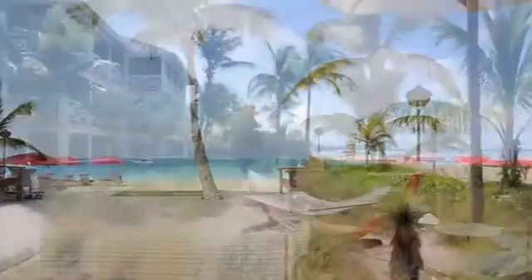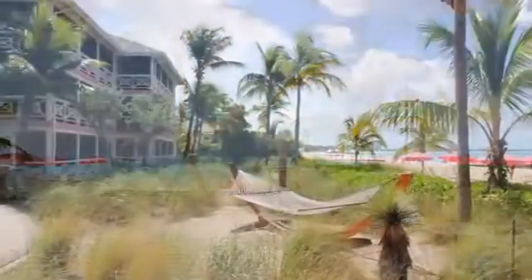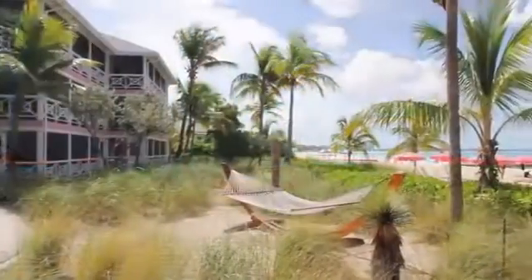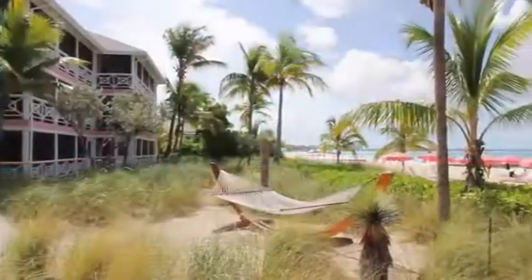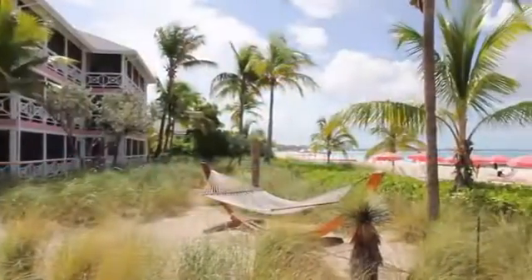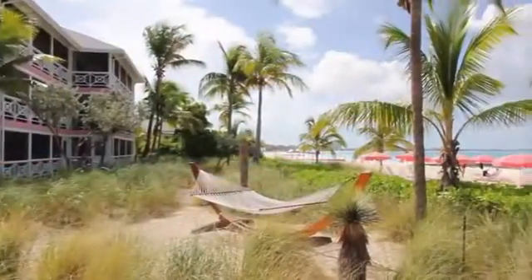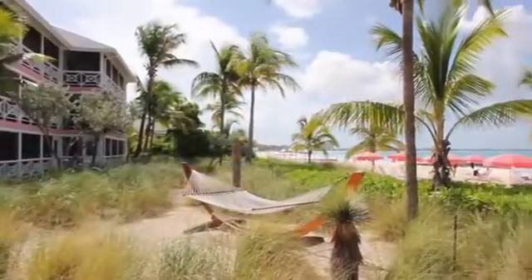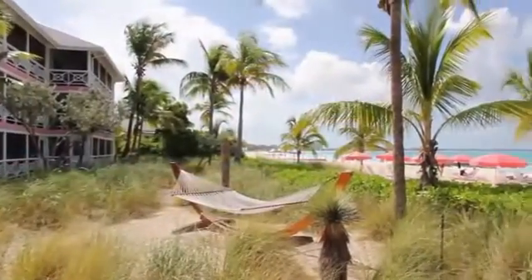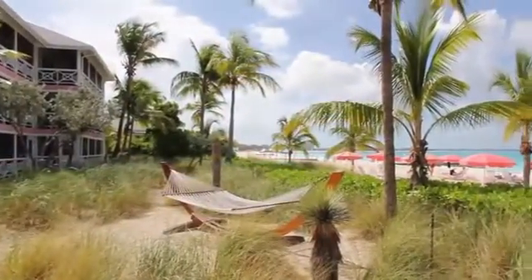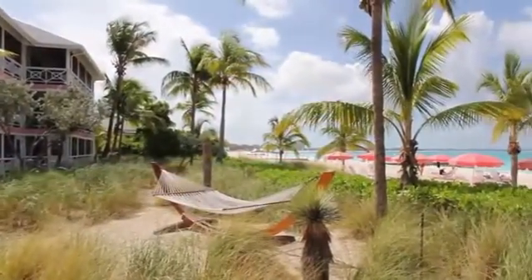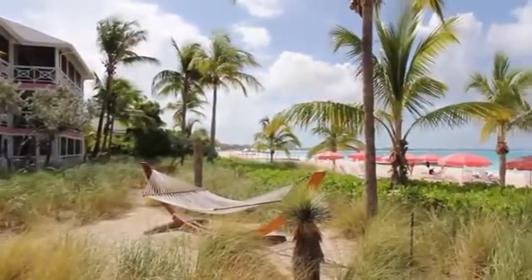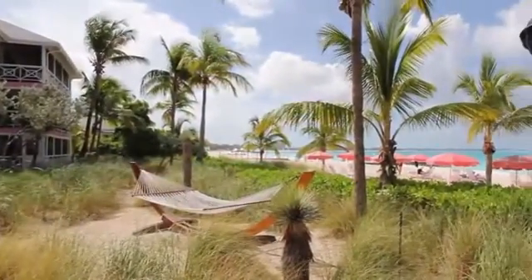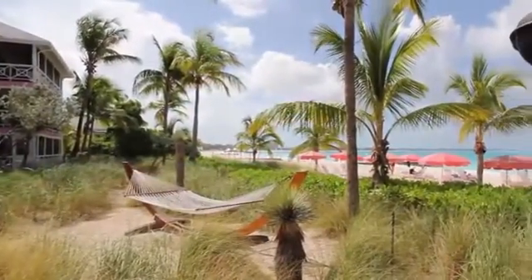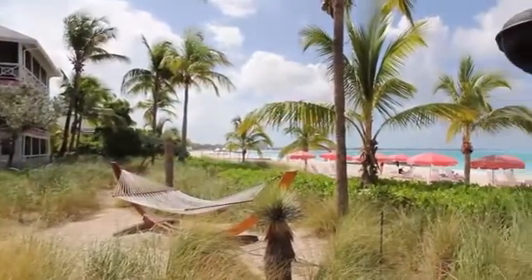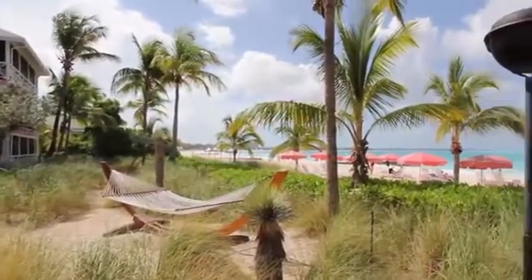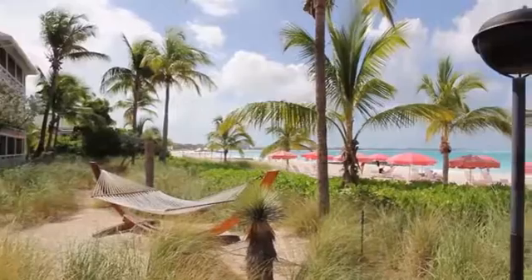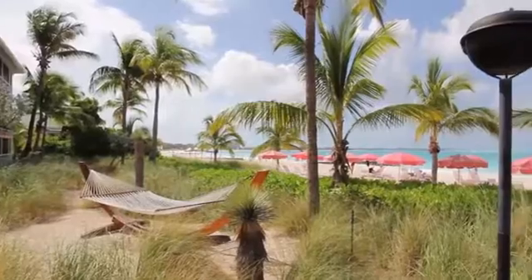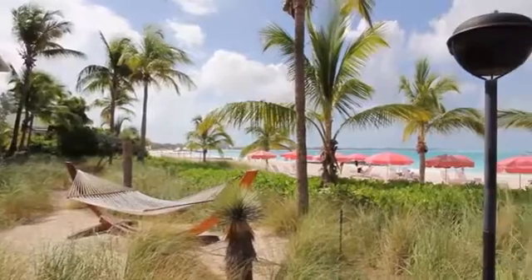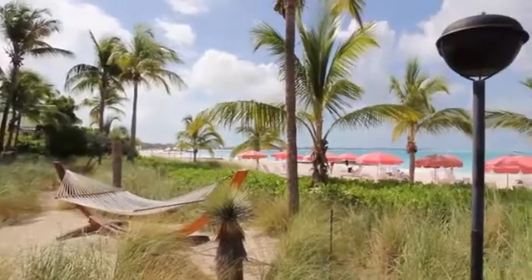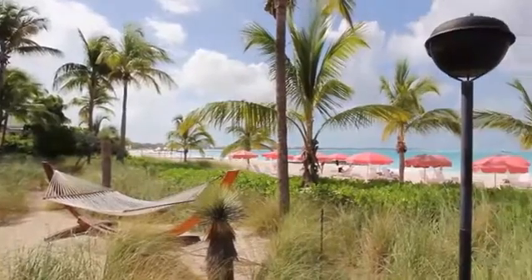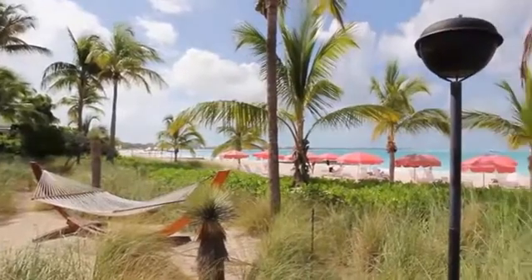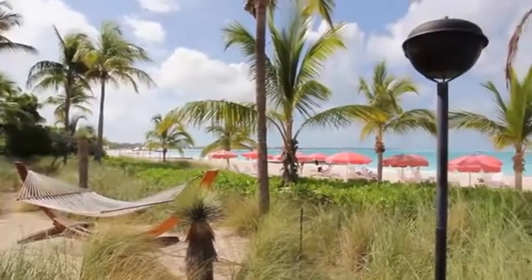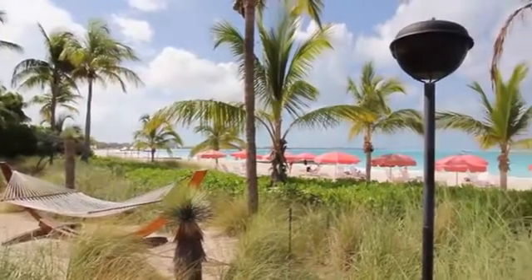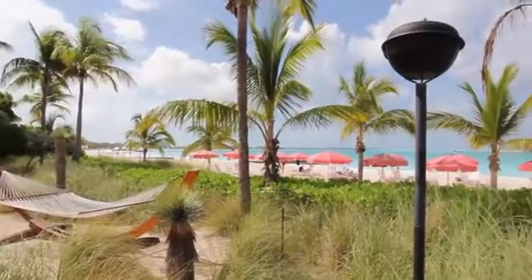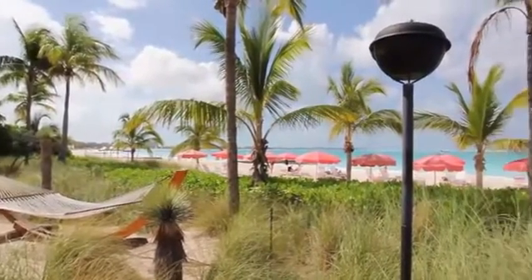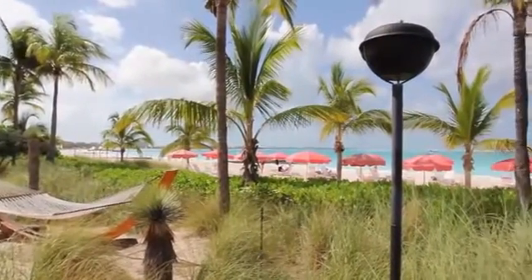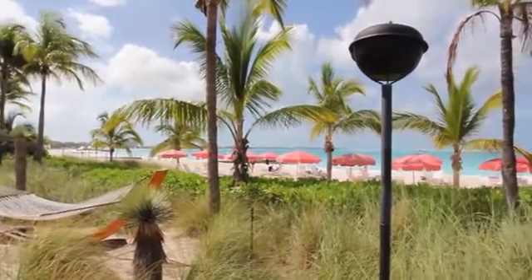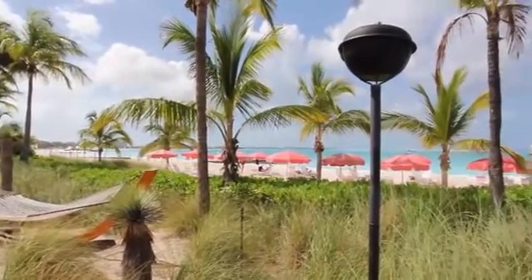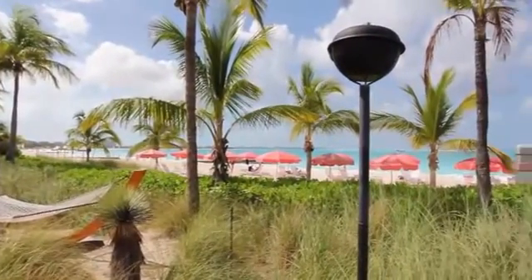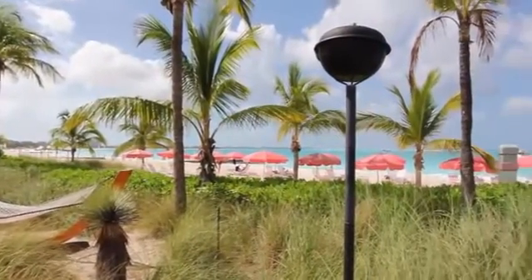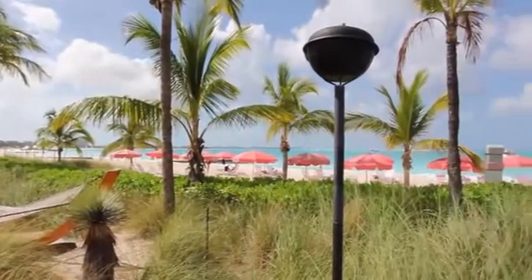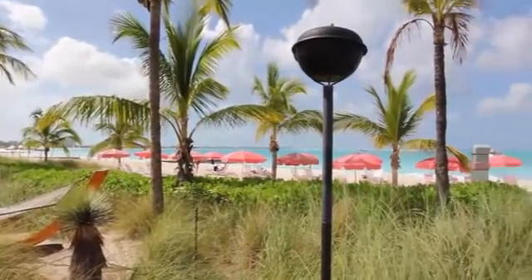And that concludes our tour for the Ocean Club Resort. I'm Caribbean Clint.